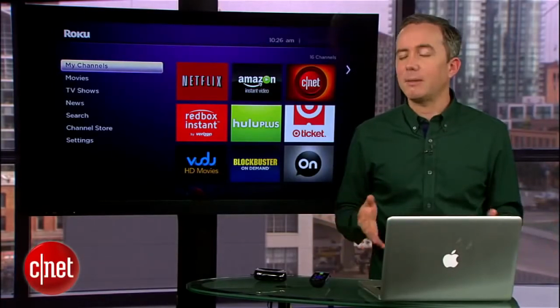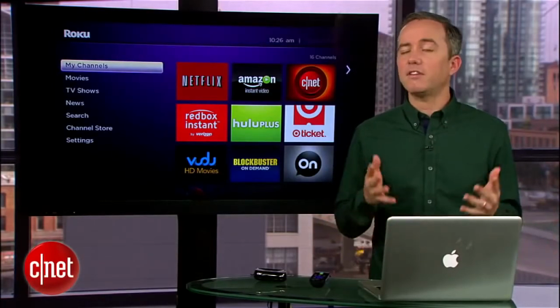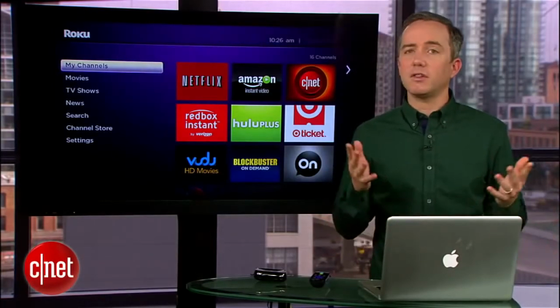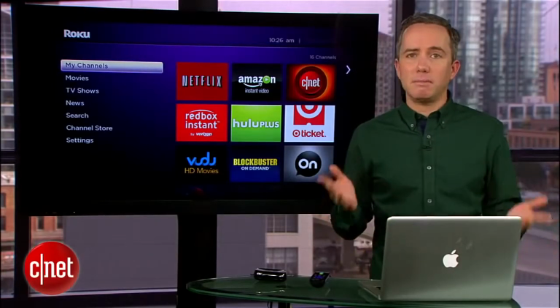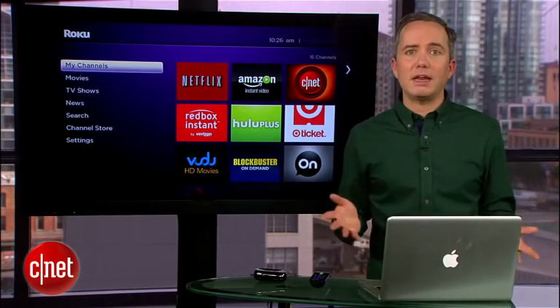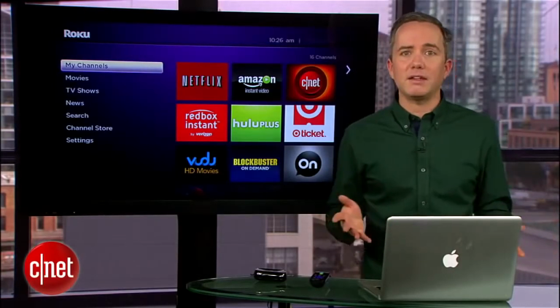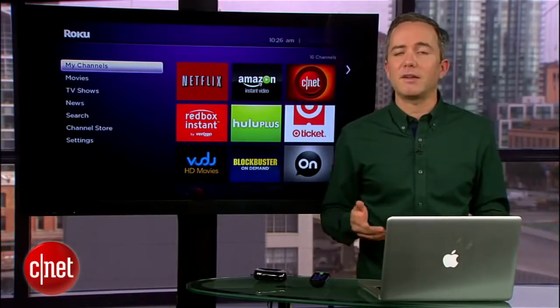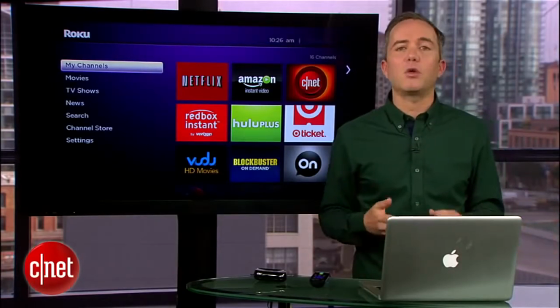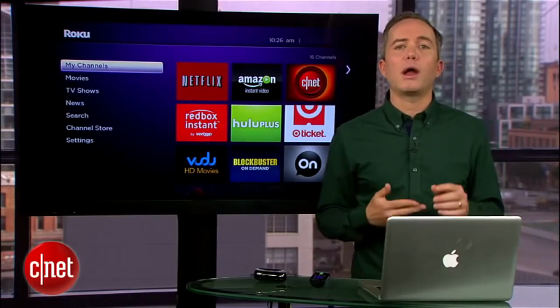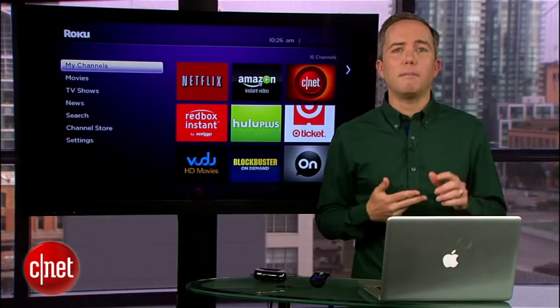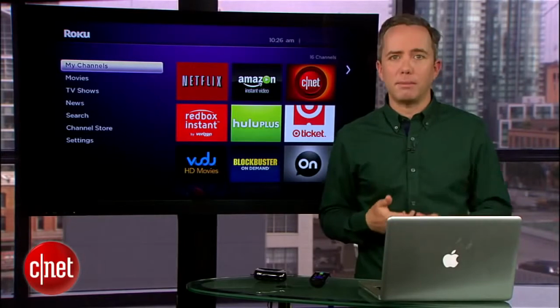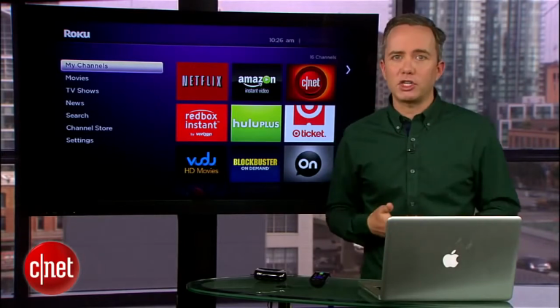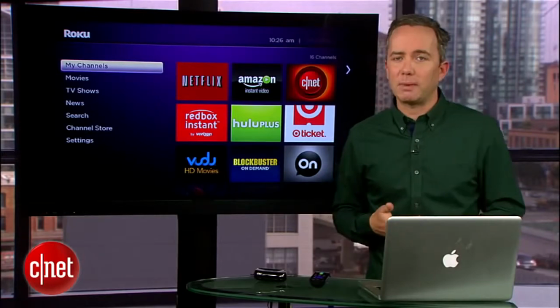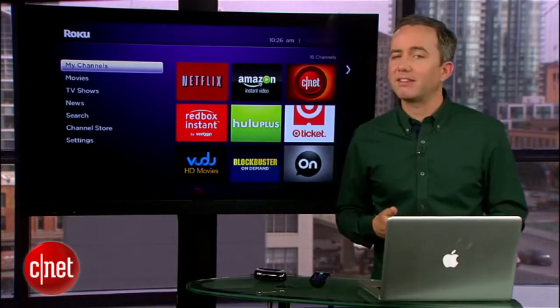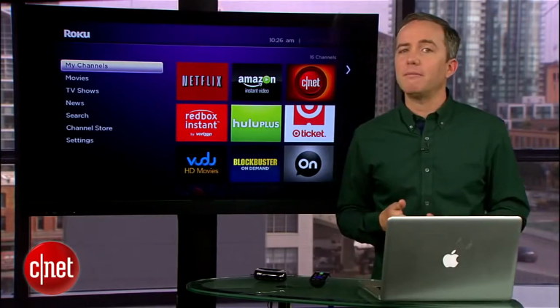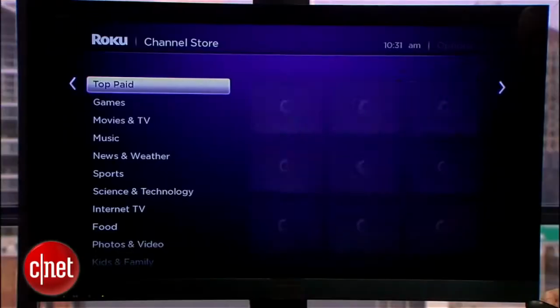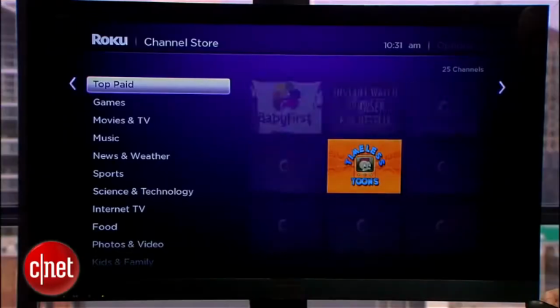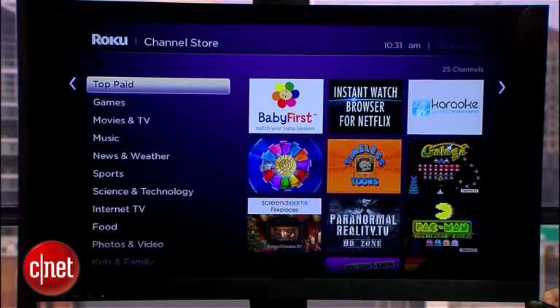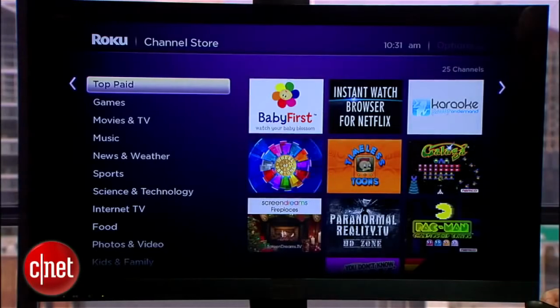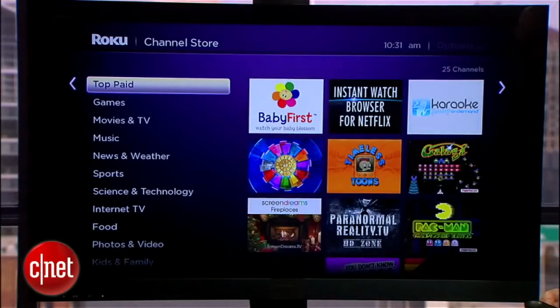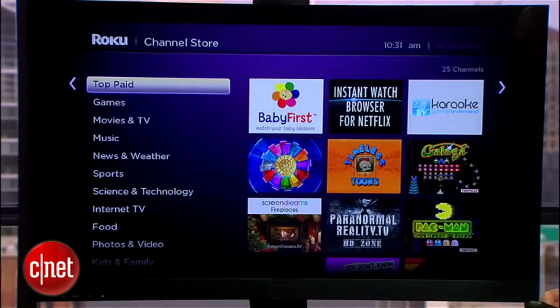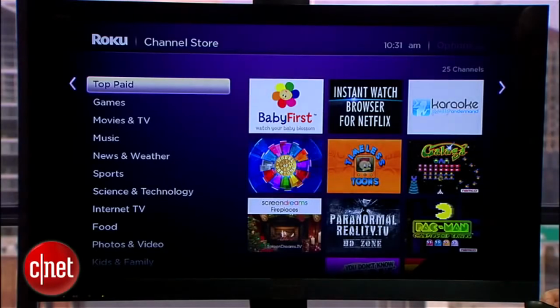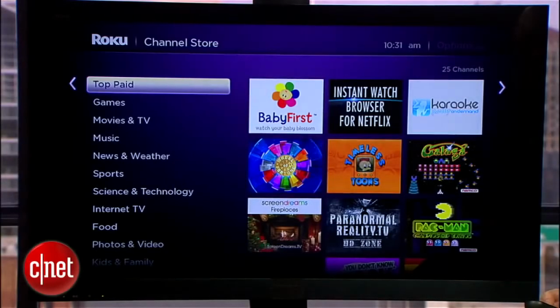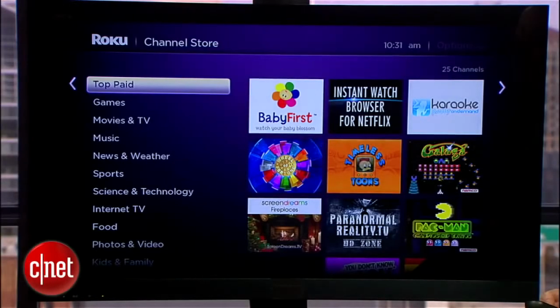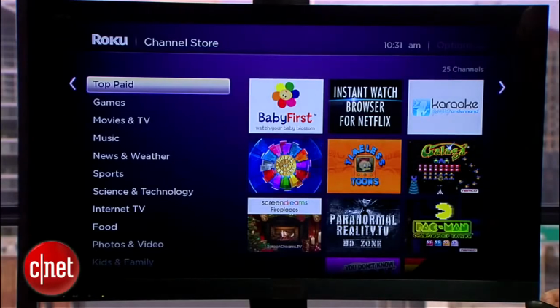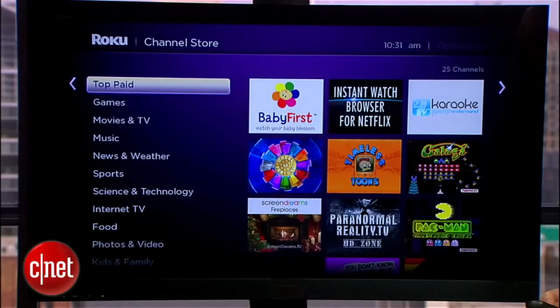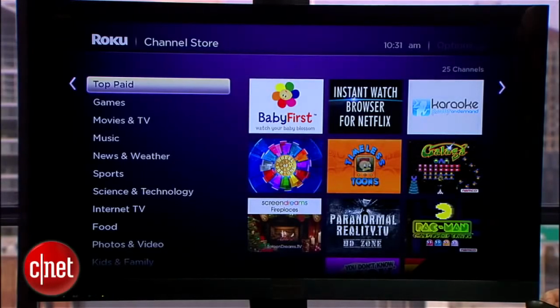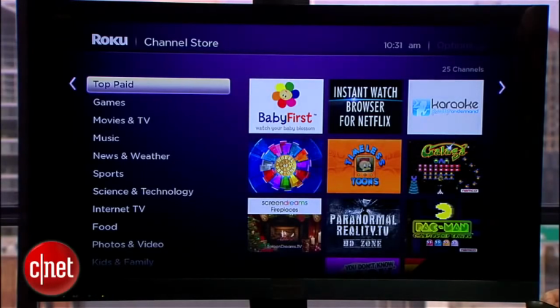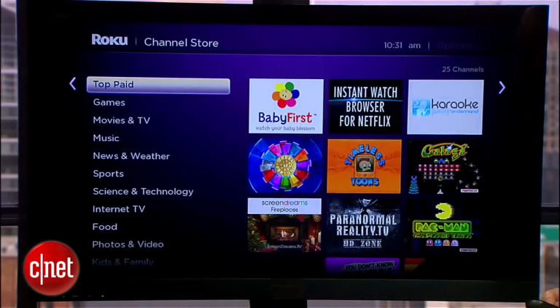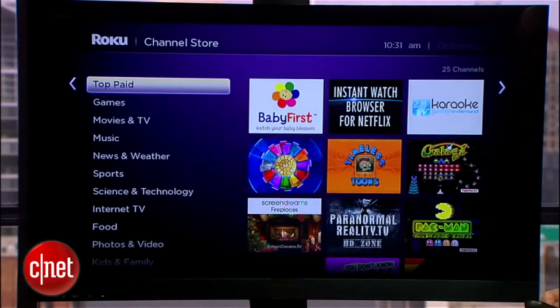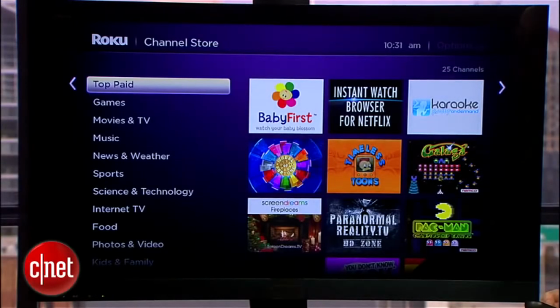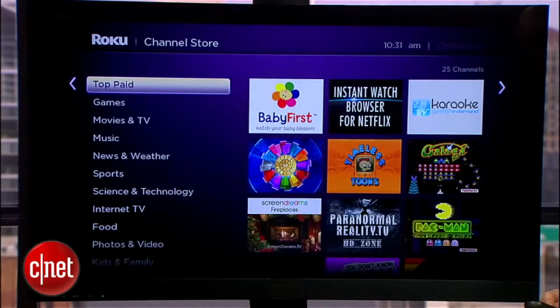Some are still in beta, some require a membership, and some feature adult-only content that Roku doesn't want in their store.